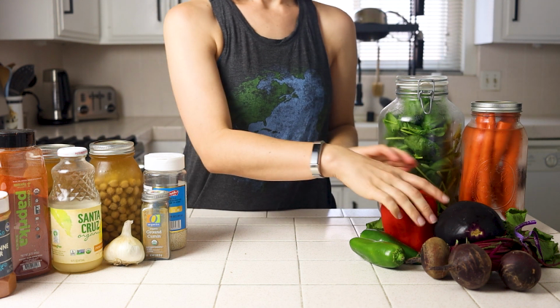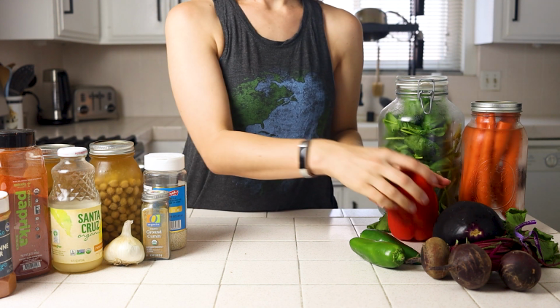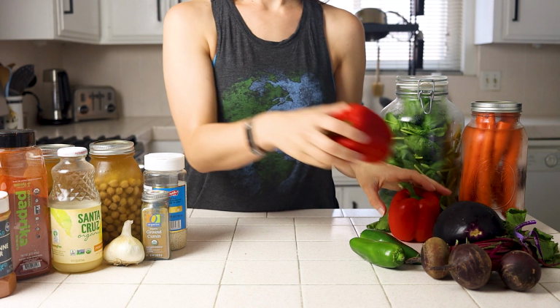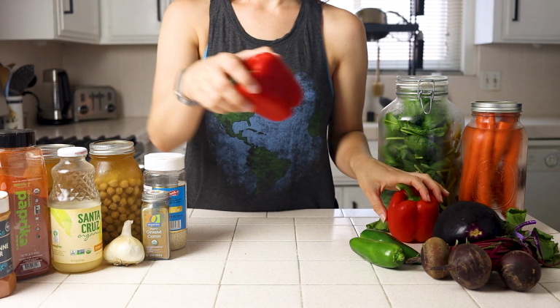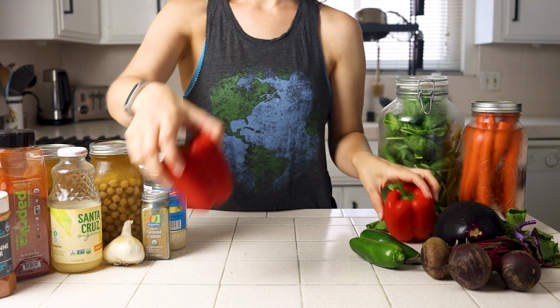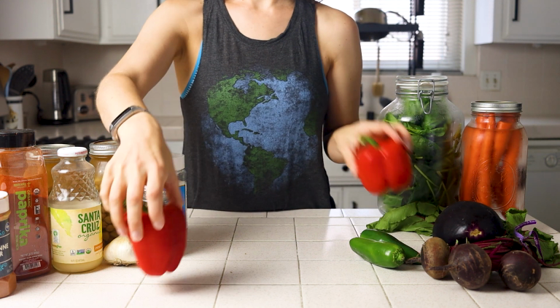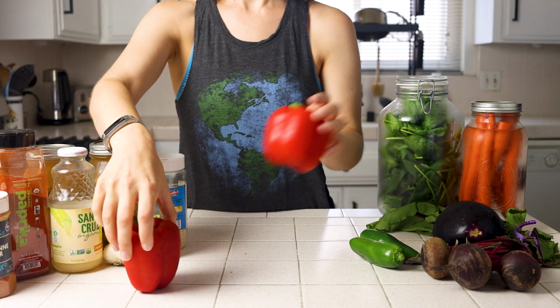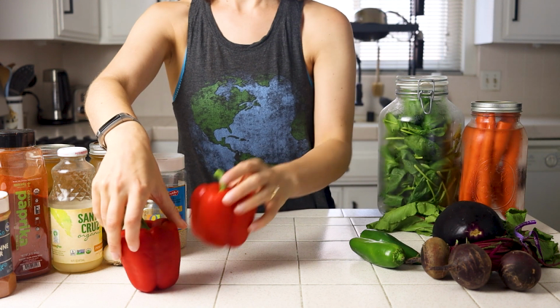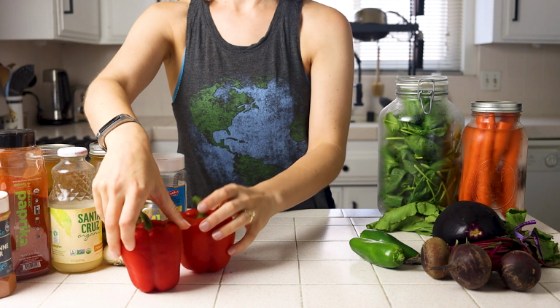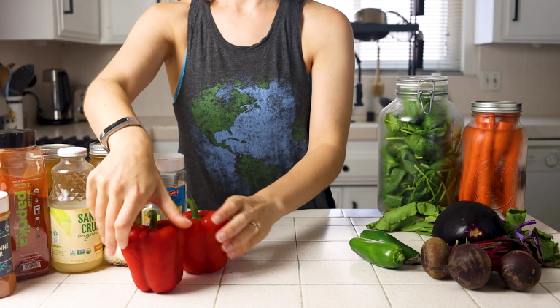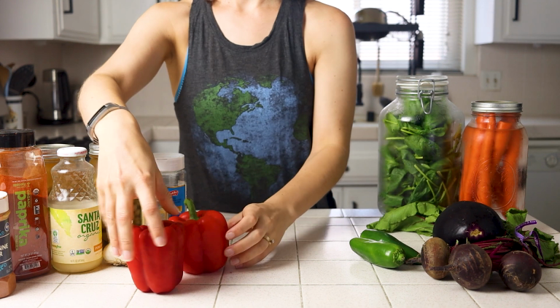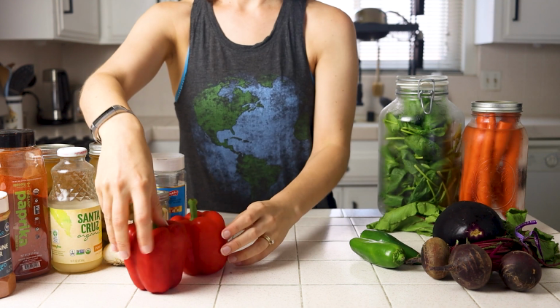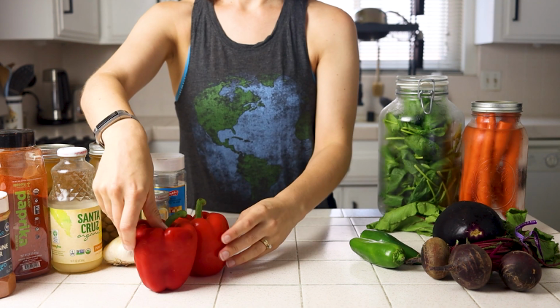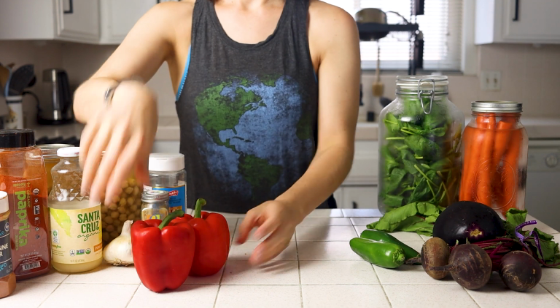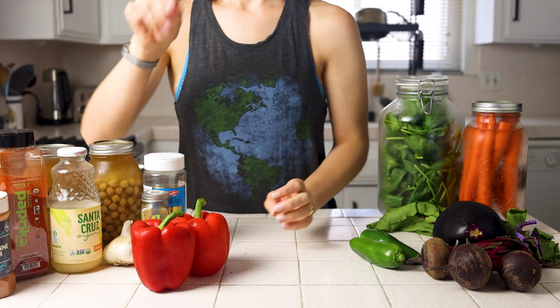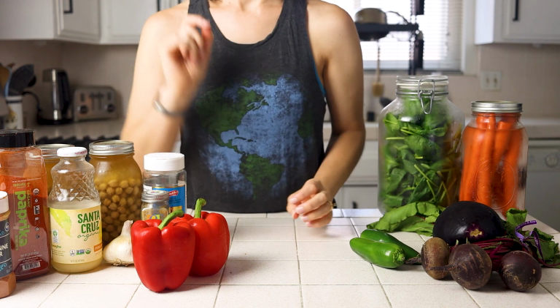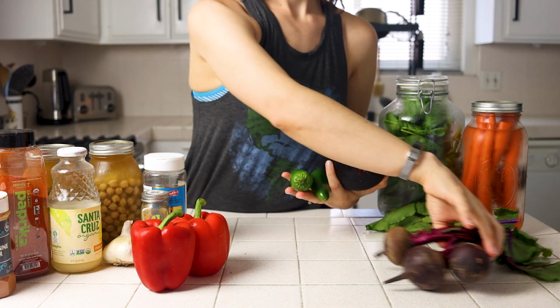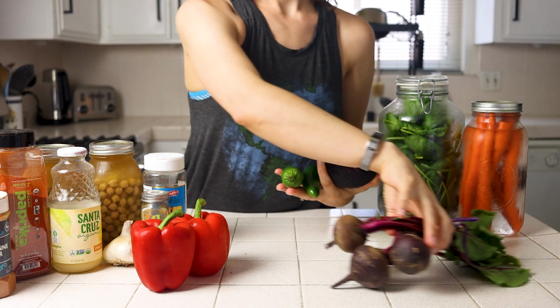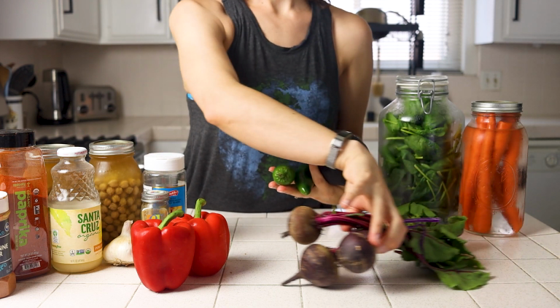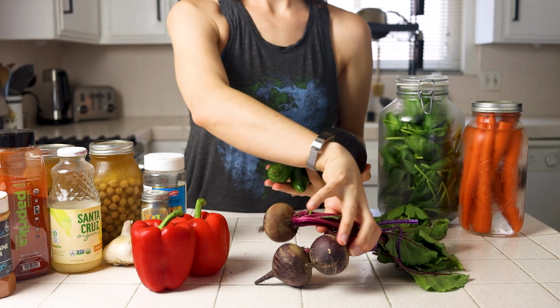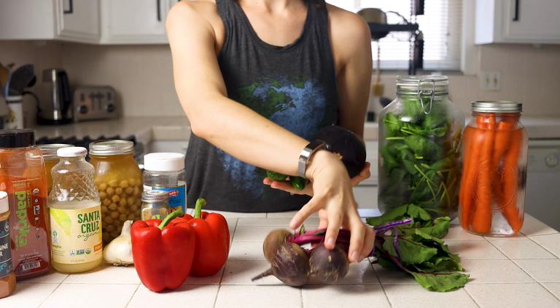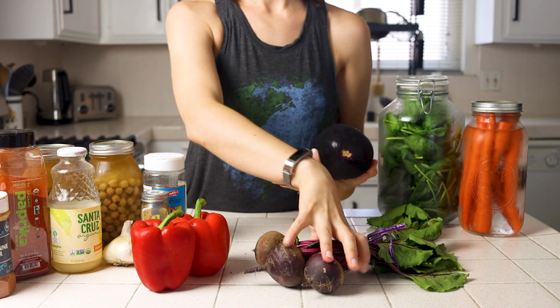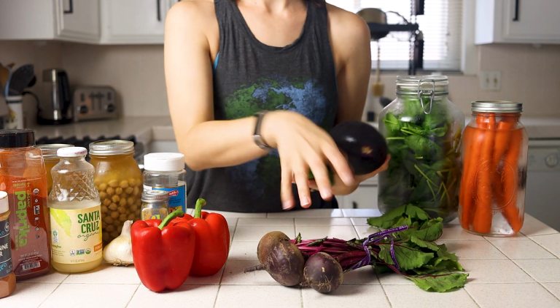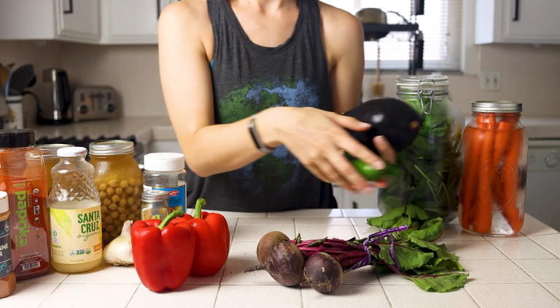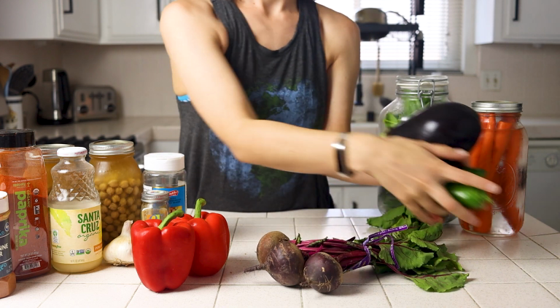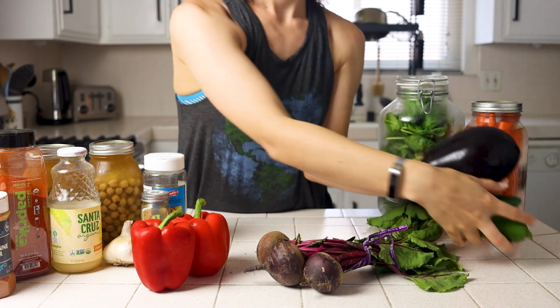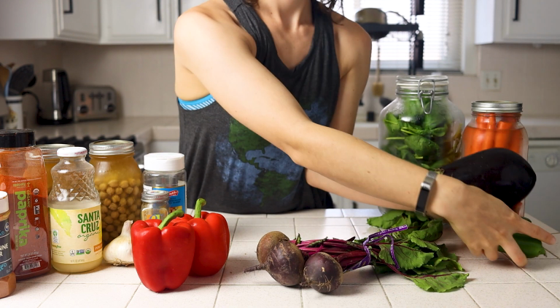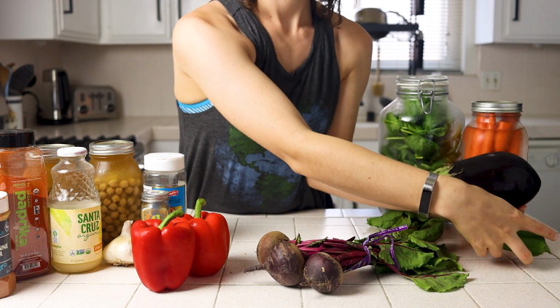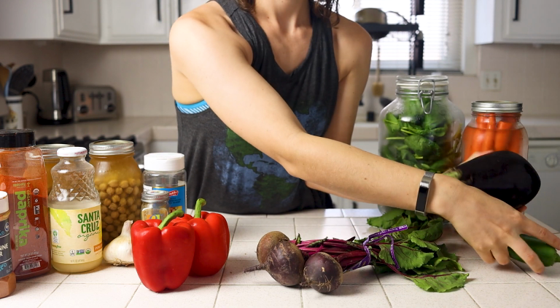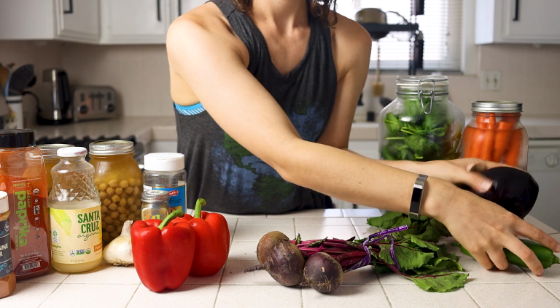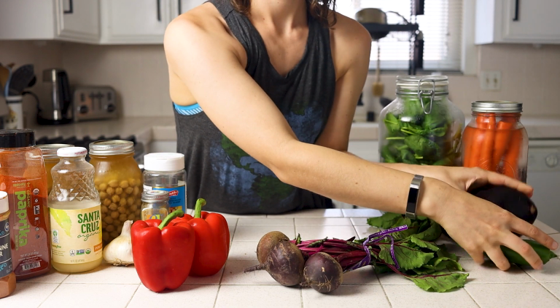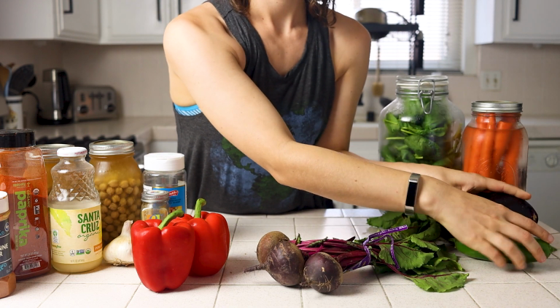Today I'm going to walk you through a roasted beet and a roasted red bell pepper hummus, because they are two of my favorites.